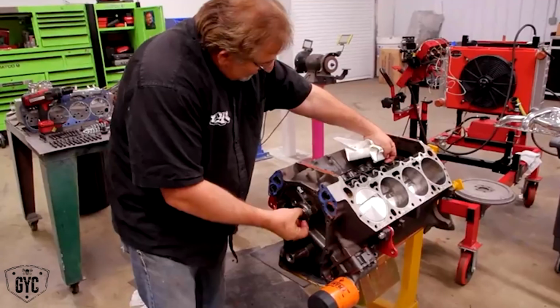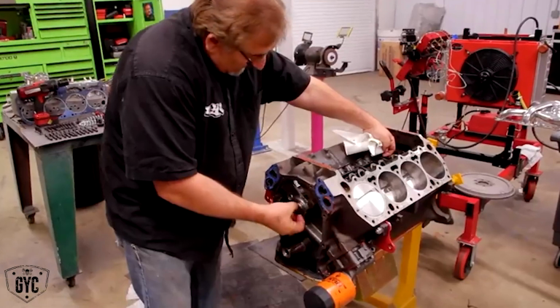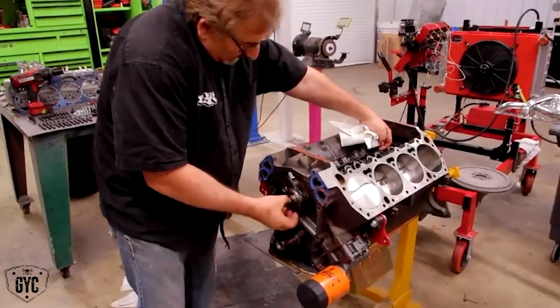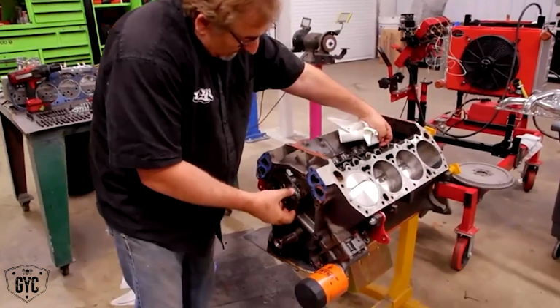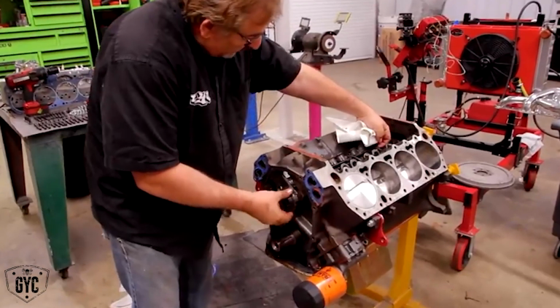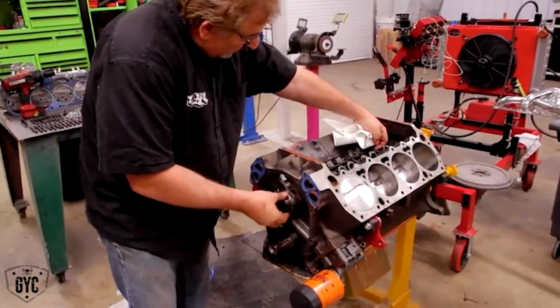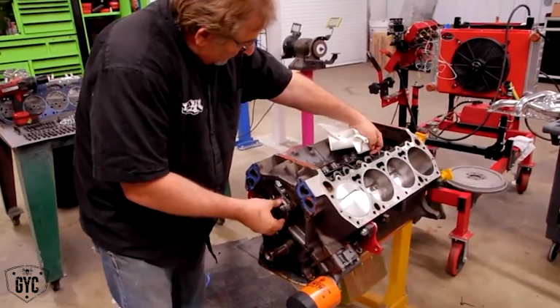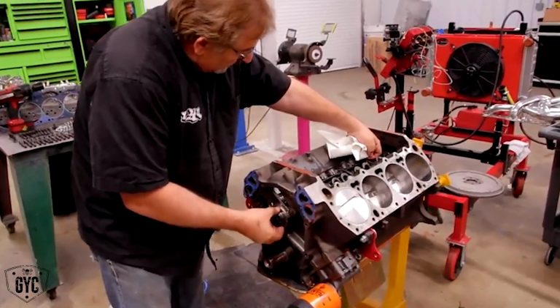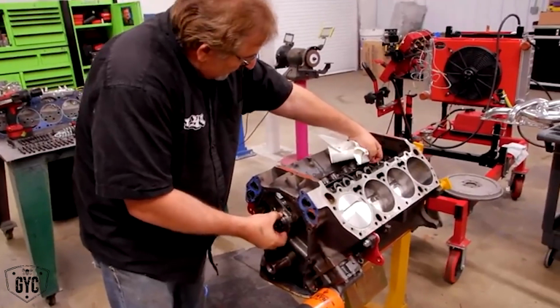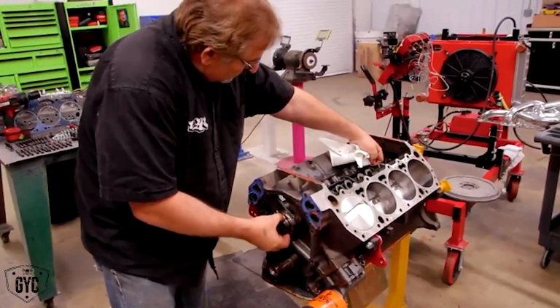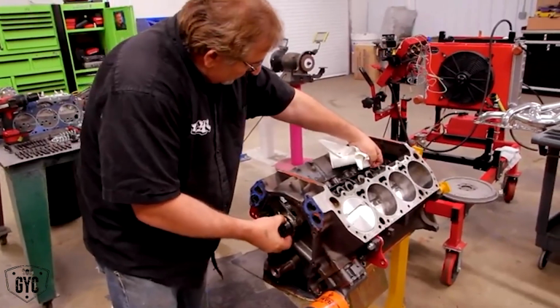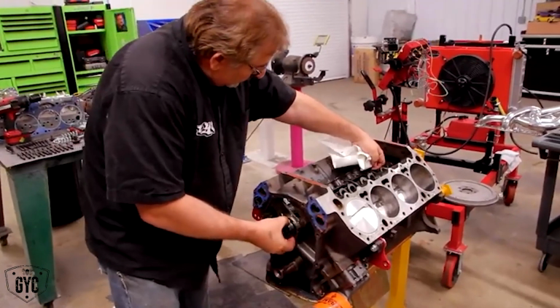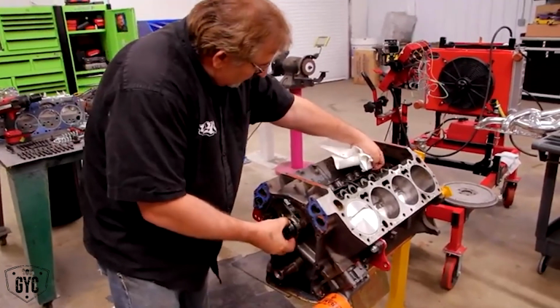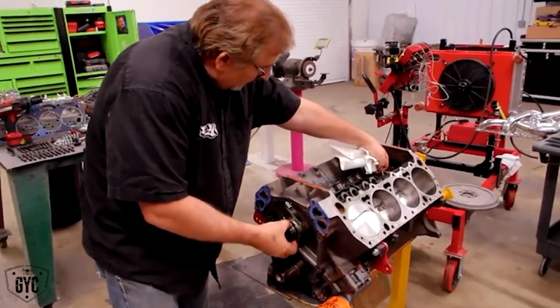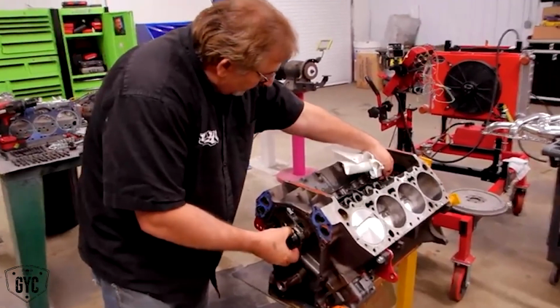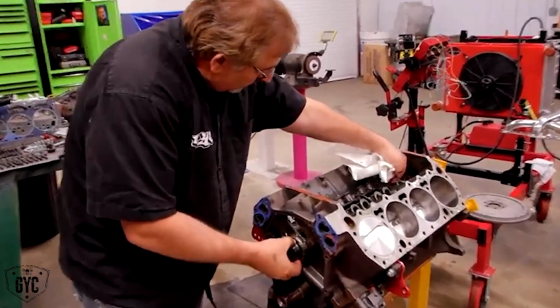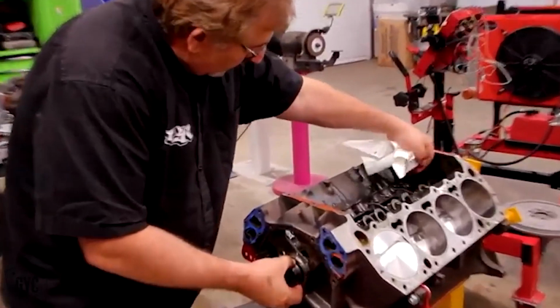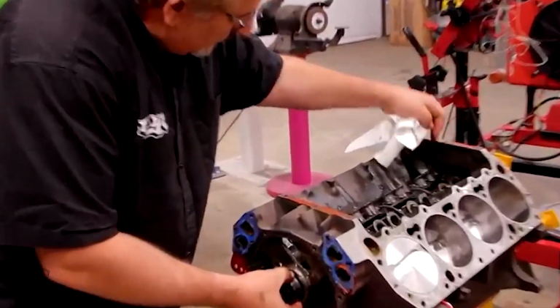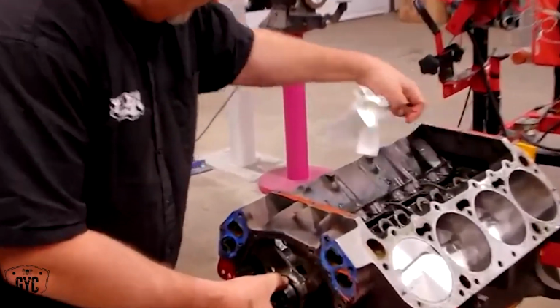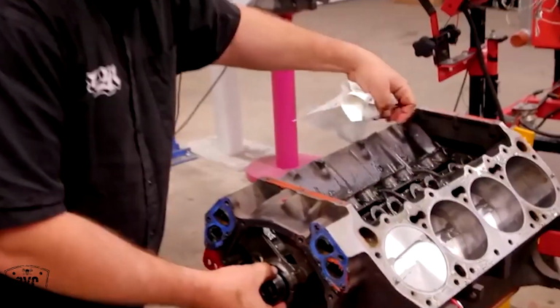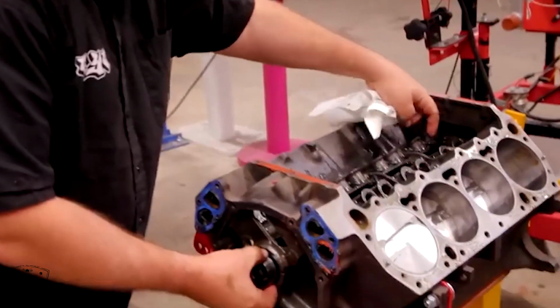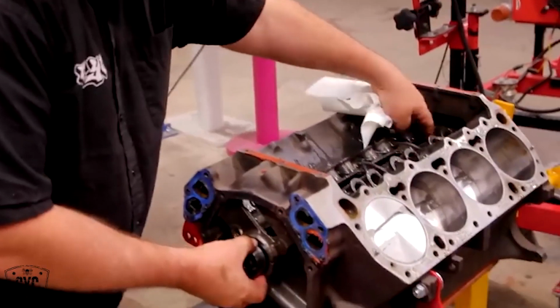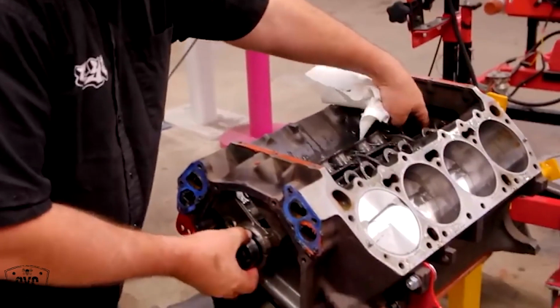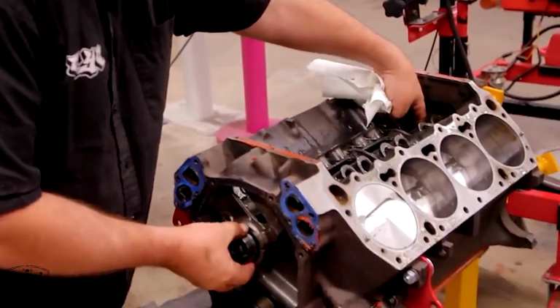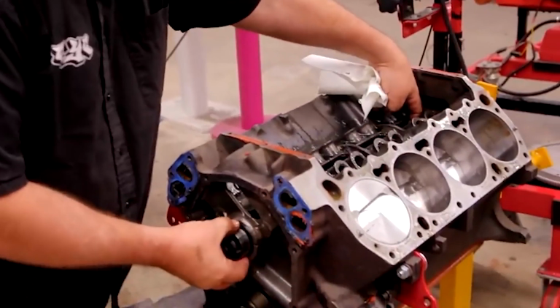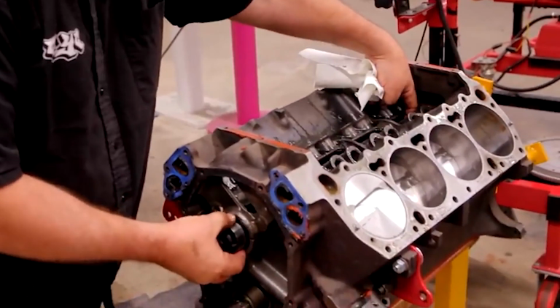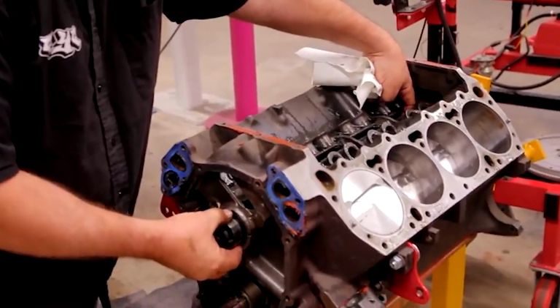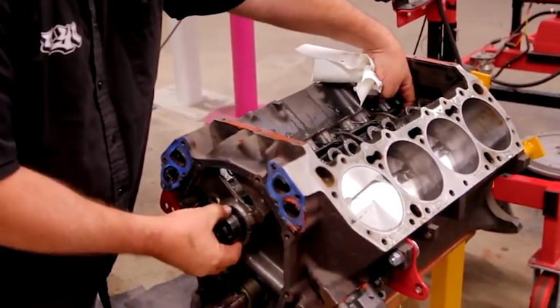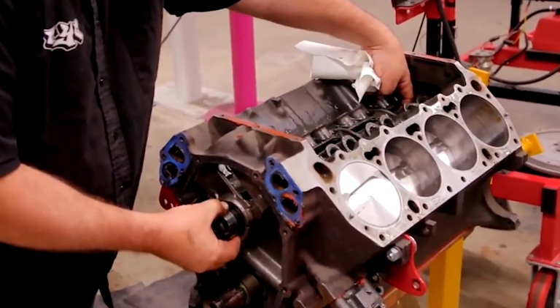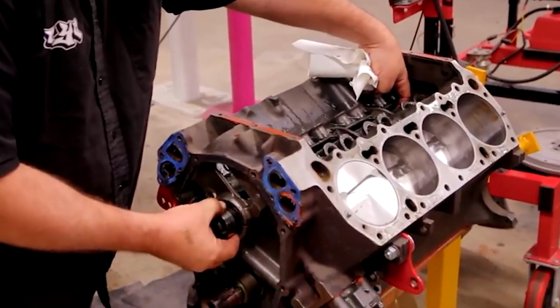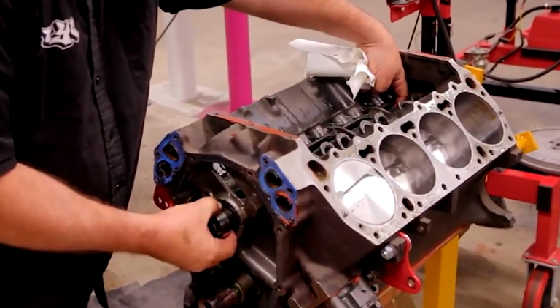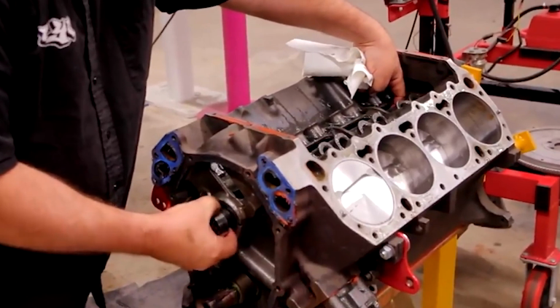You've got to be careful taking these cams out — there's a gear on them that likes to tear up, so you've got to be real careful.